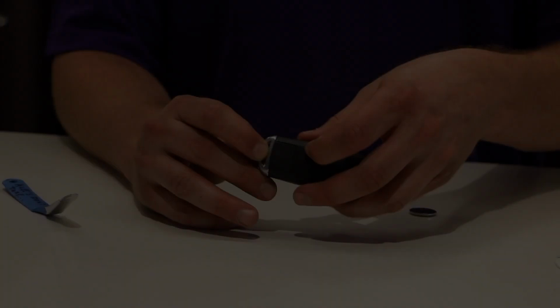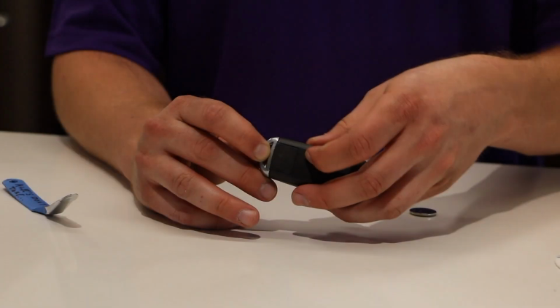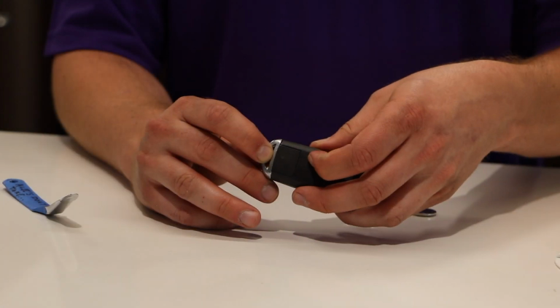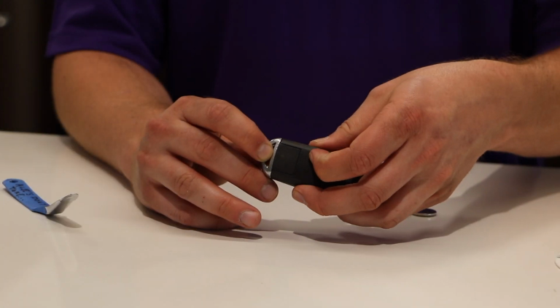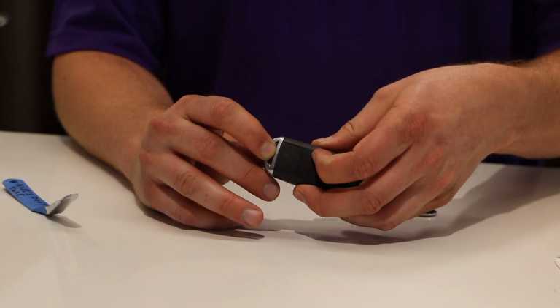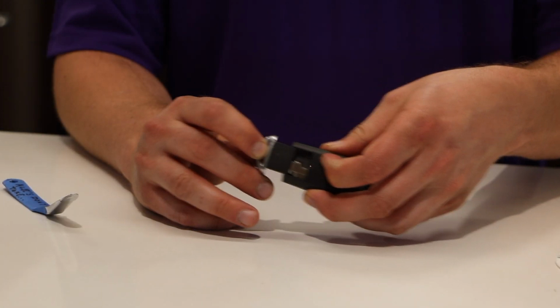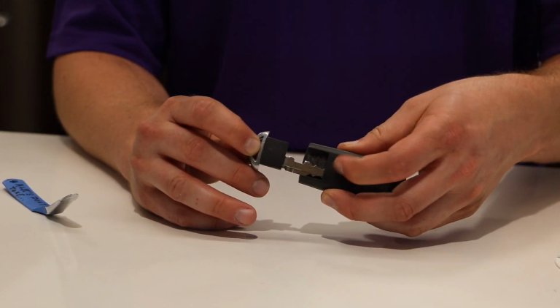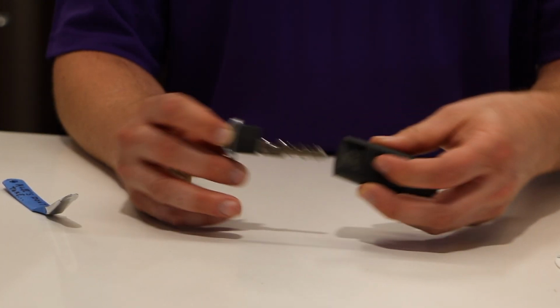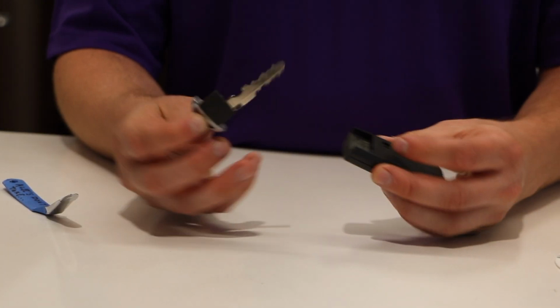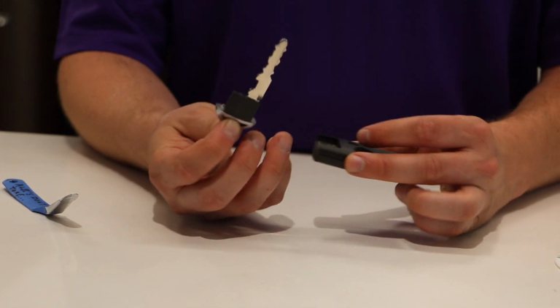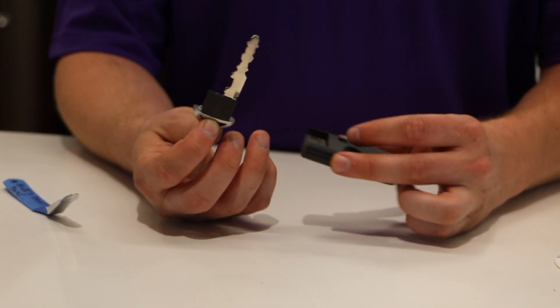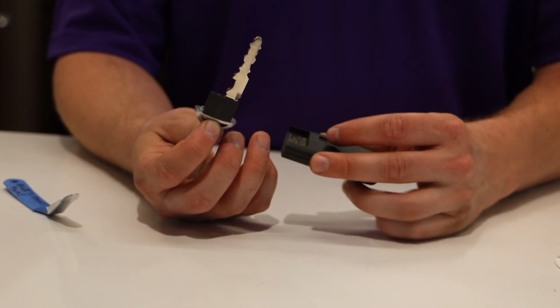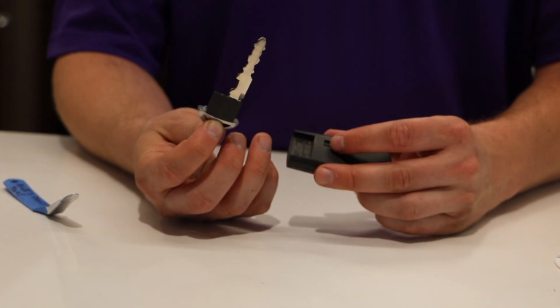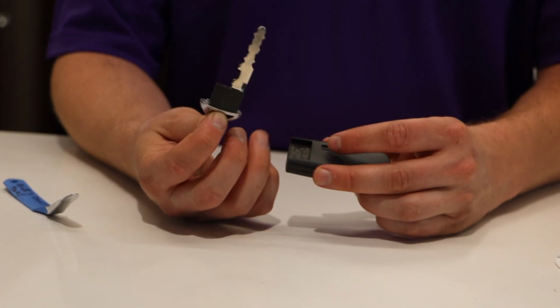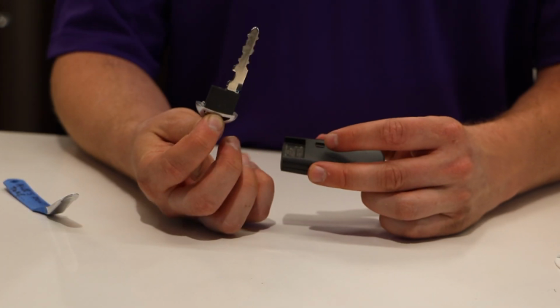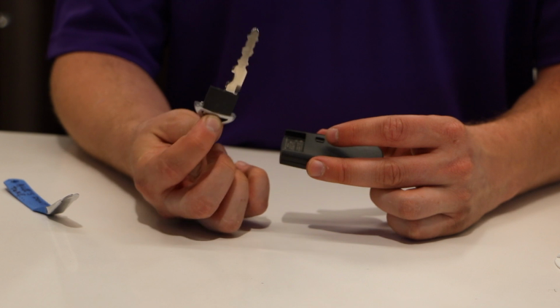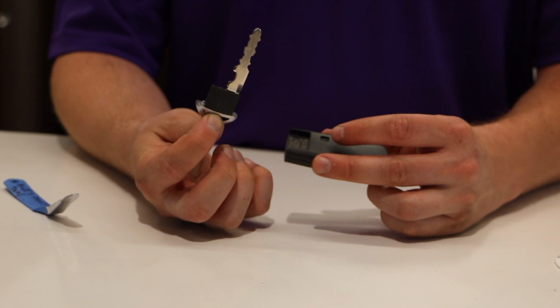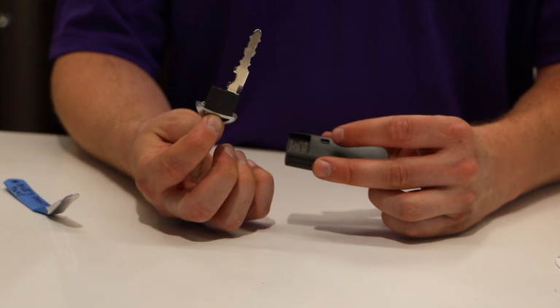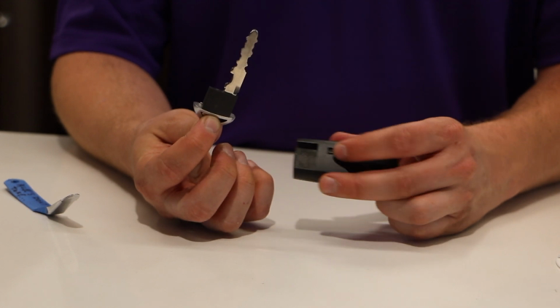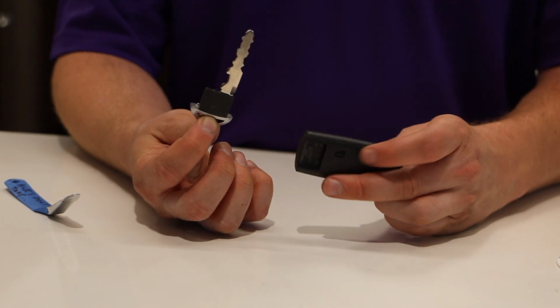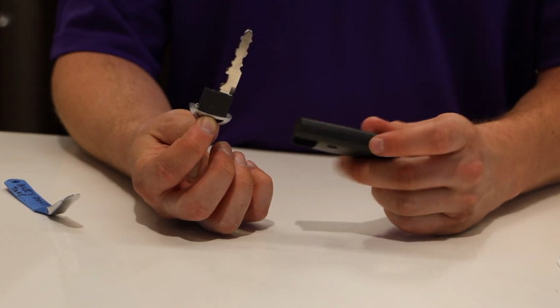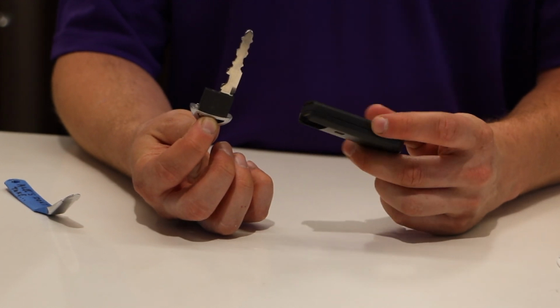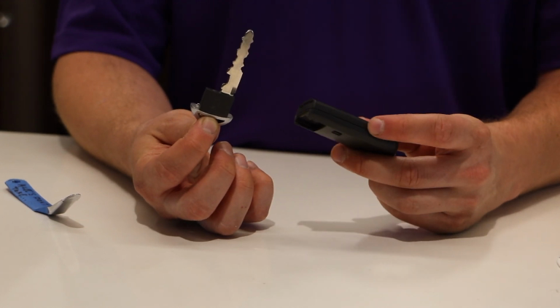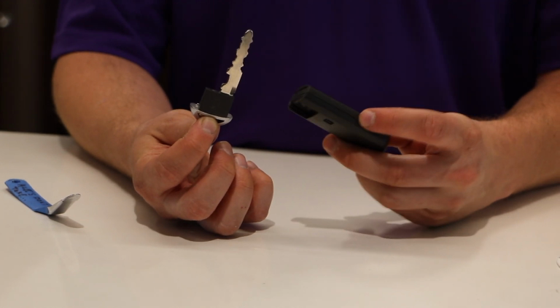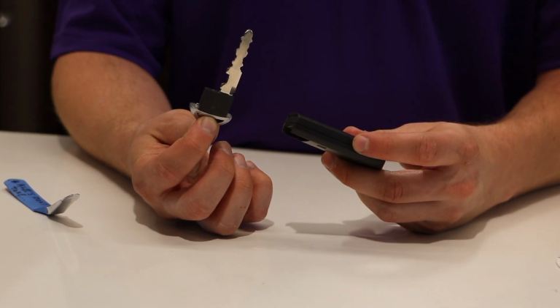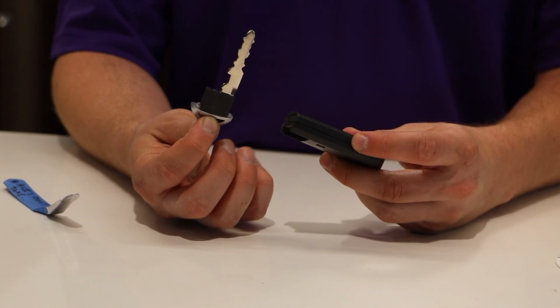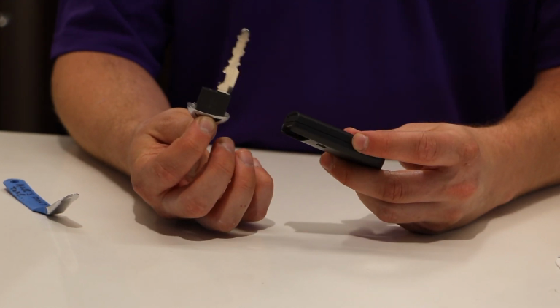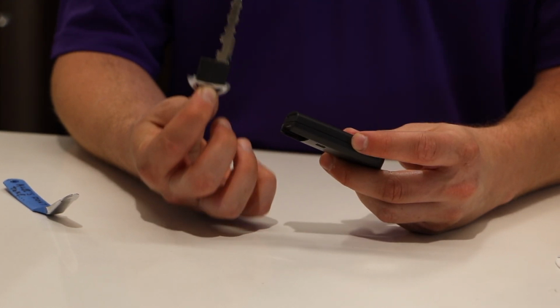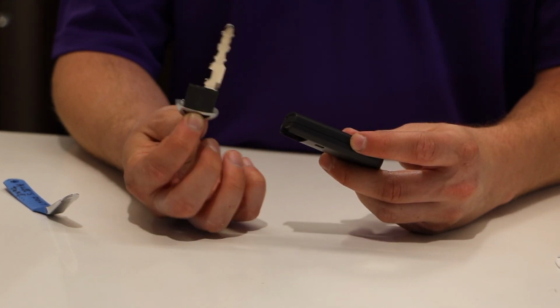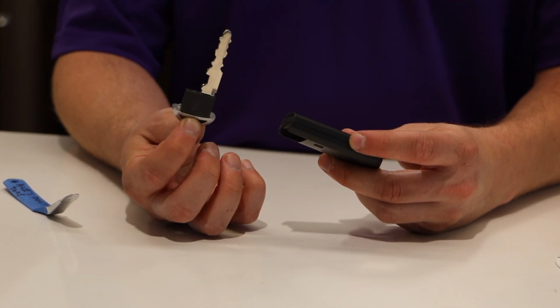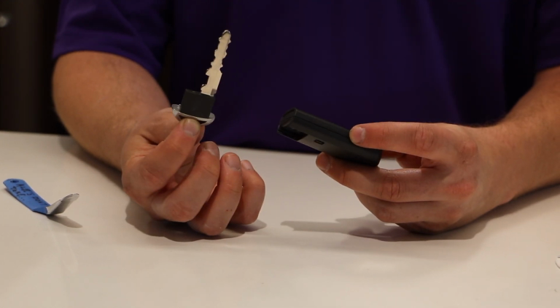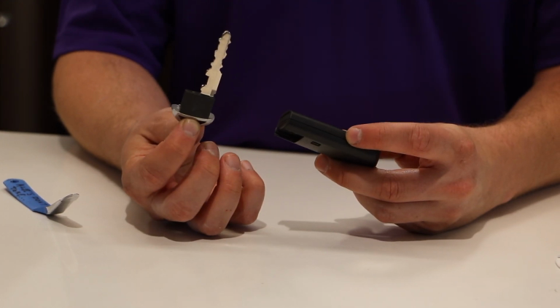We're going to first start off by removing this key from the remote. This is your emergency key — just in case your battery dies in your remote, you can get in using this key.